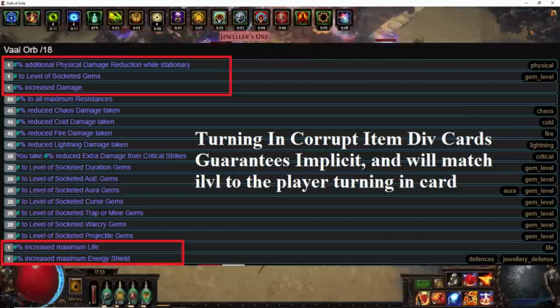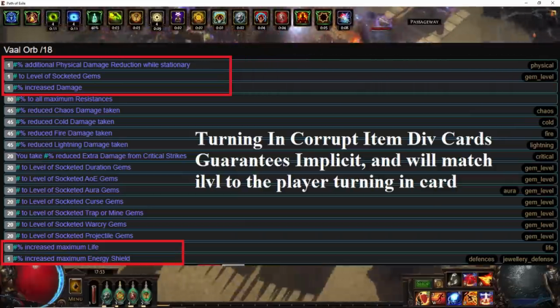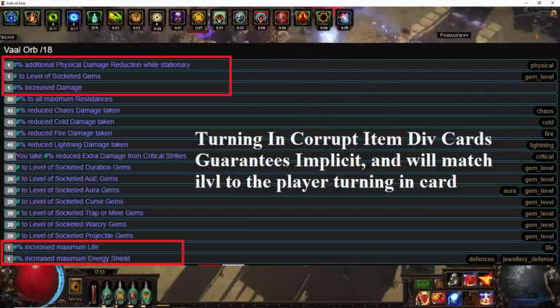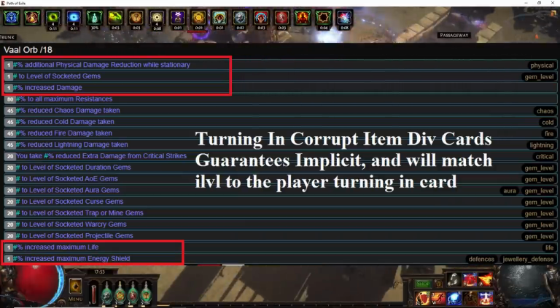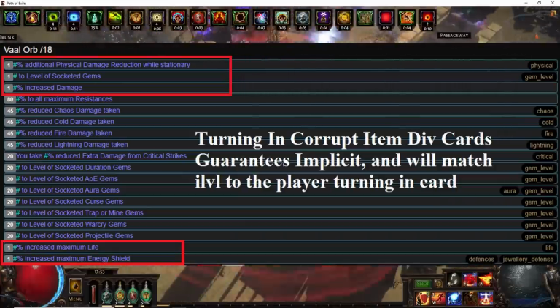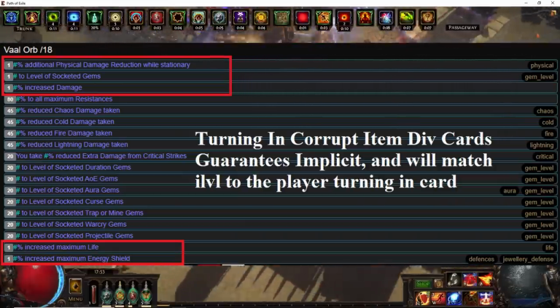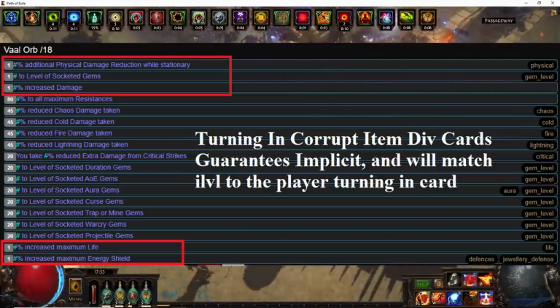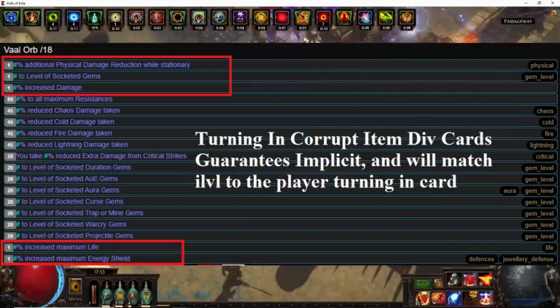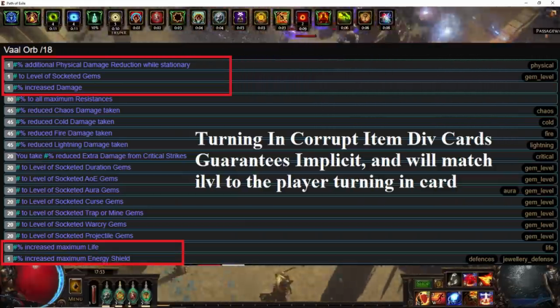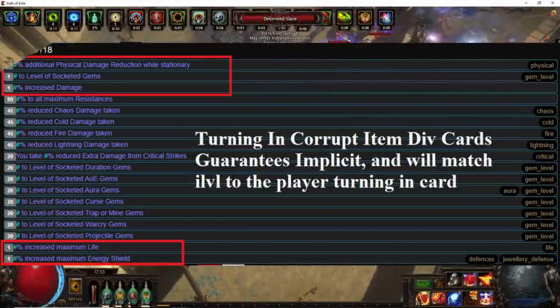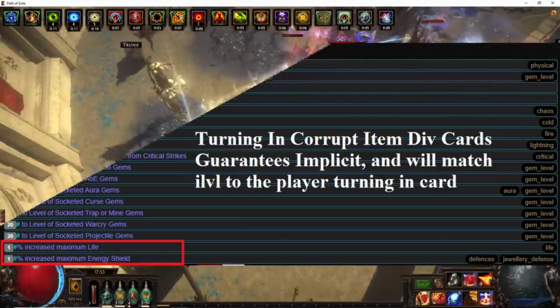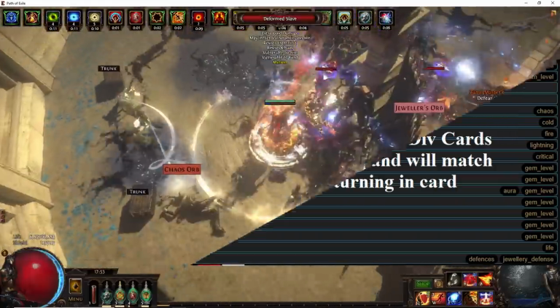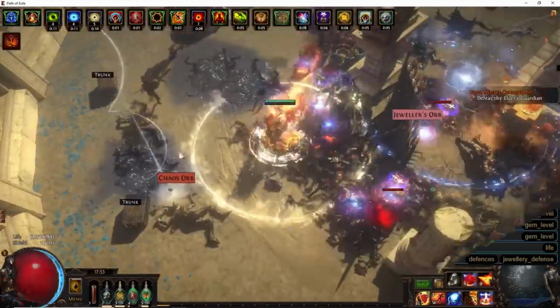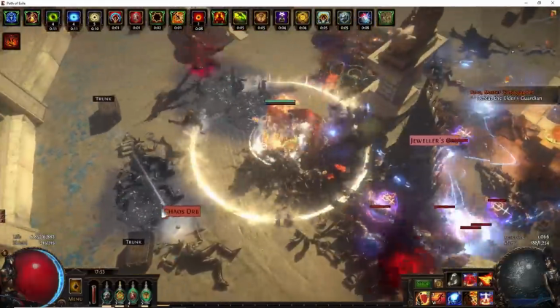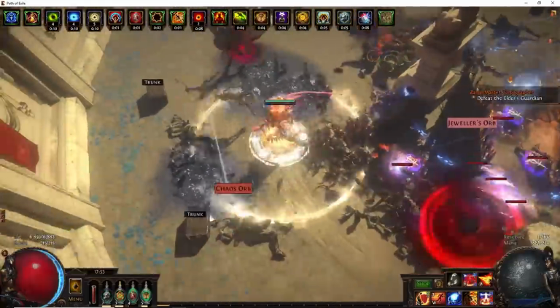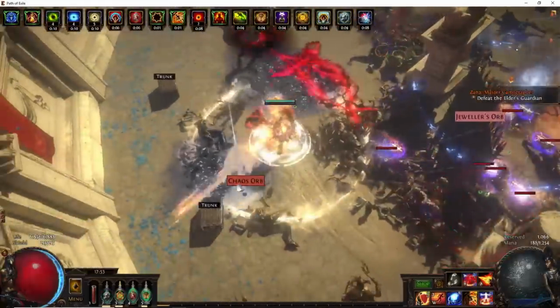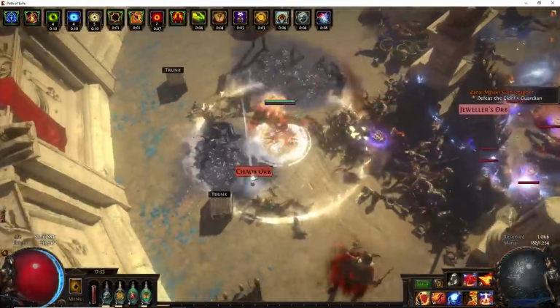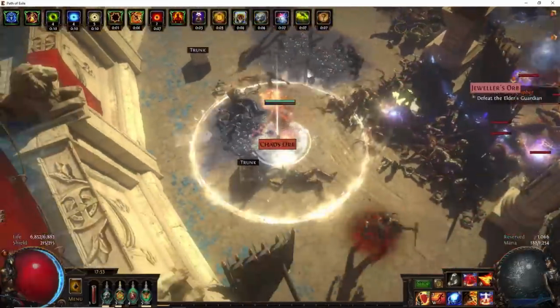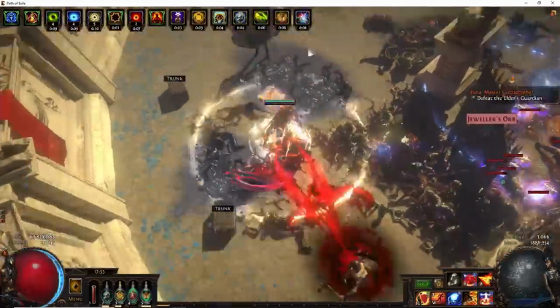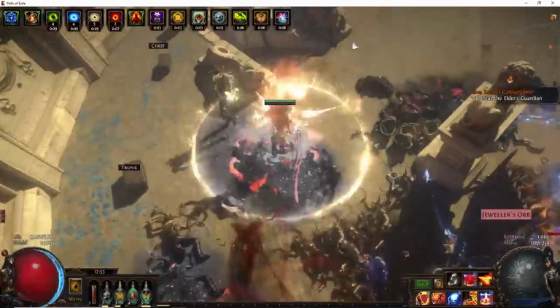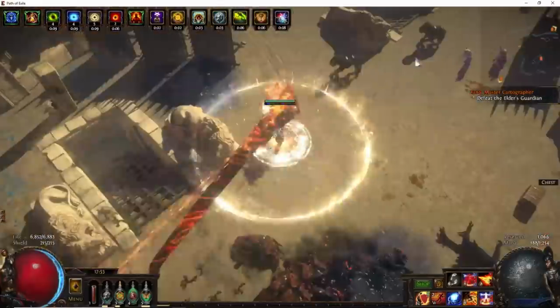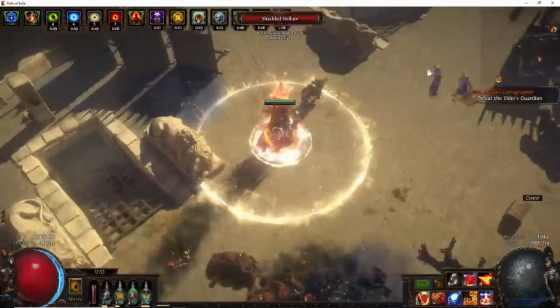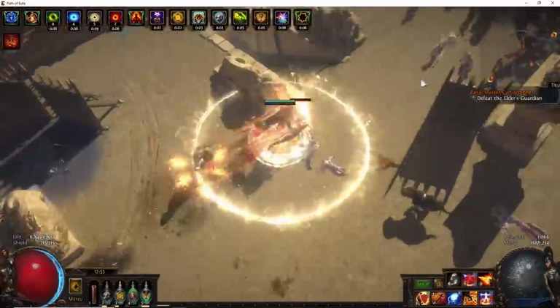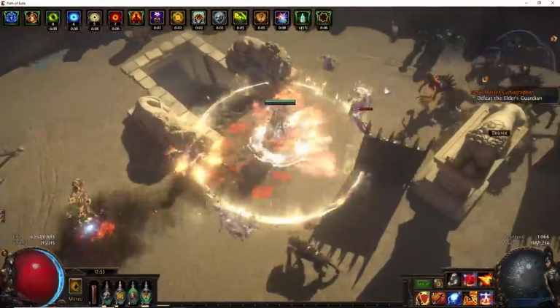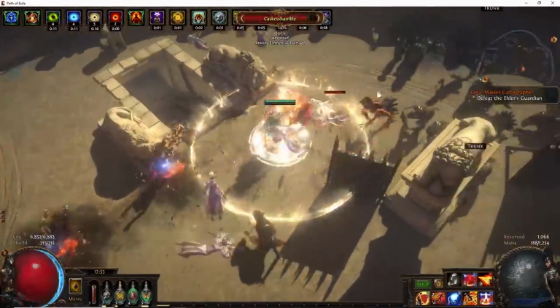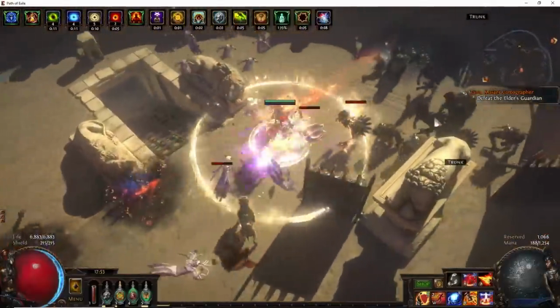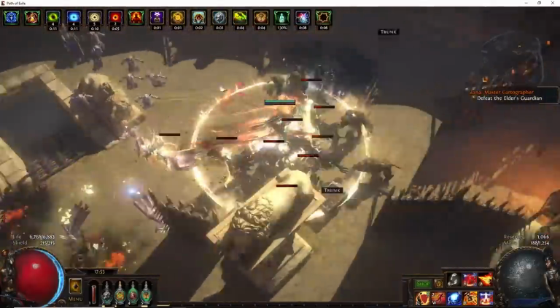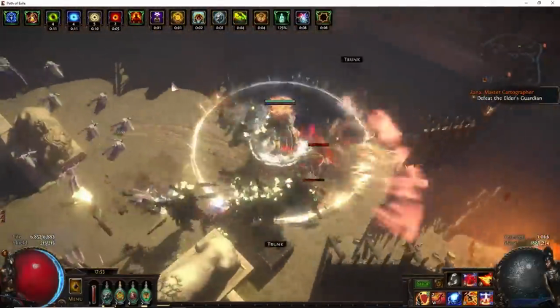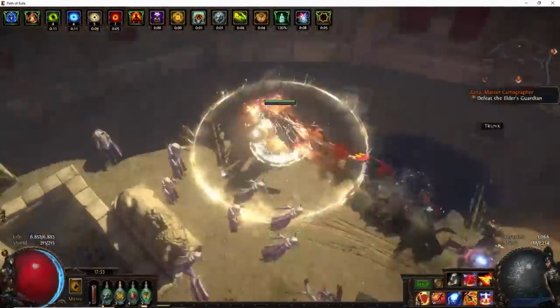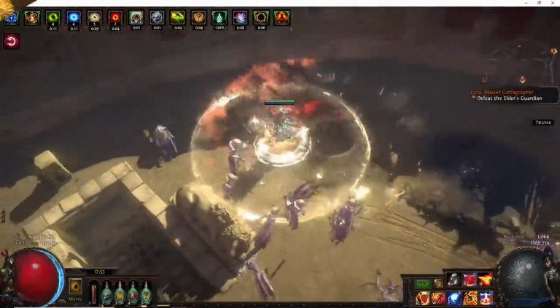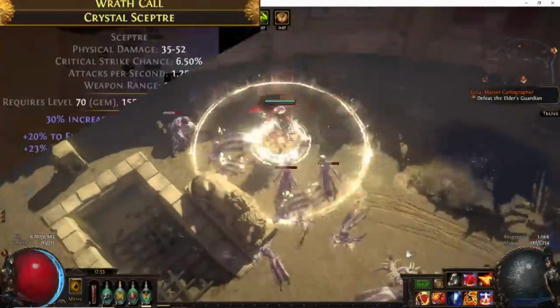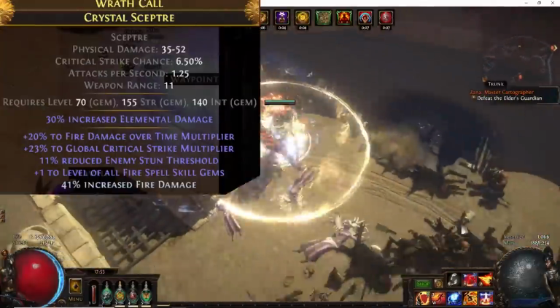Unfortunately this doesn't always happen — you might end up with something like mine, which is an energy shield implicit — but still, that's the best way to get a min-maxed version of the Coms Heart.